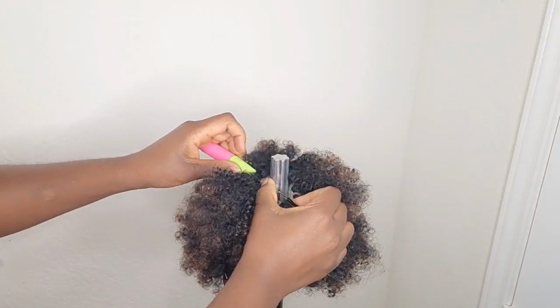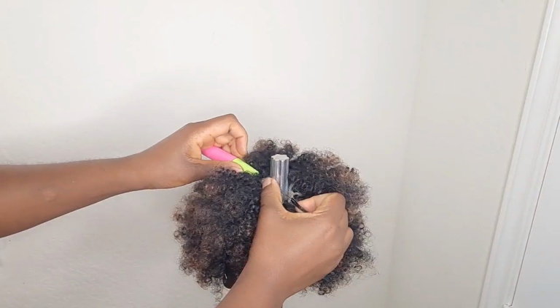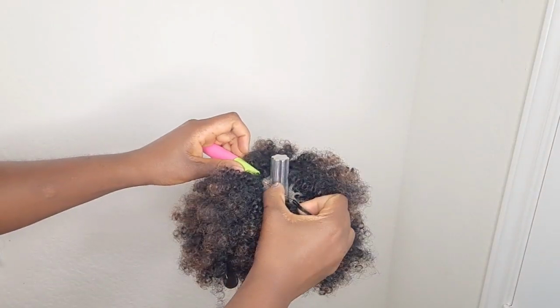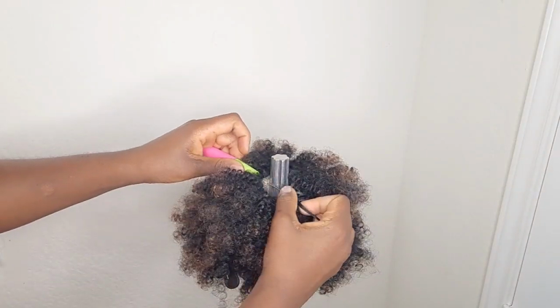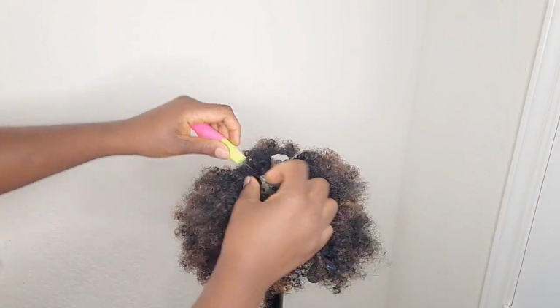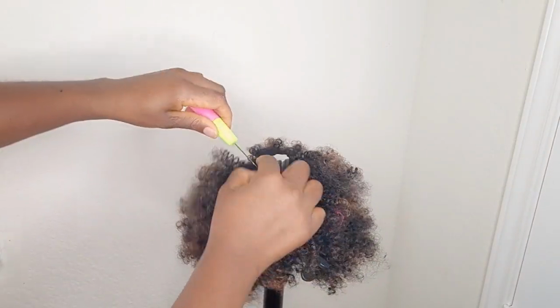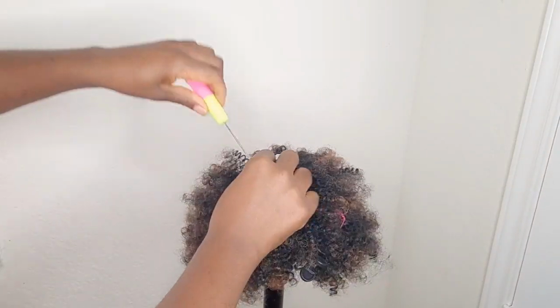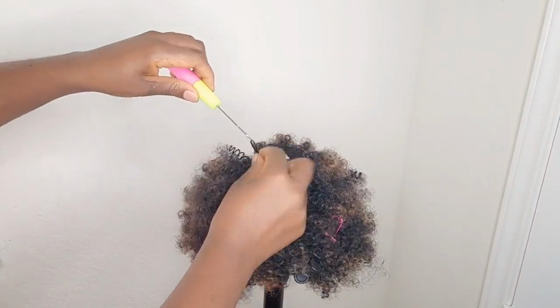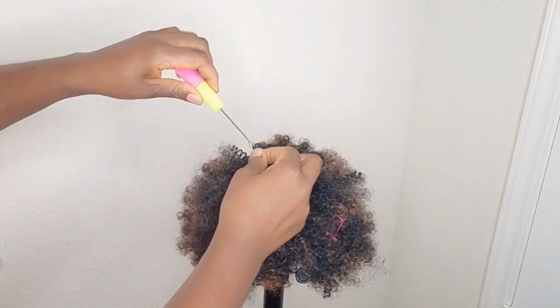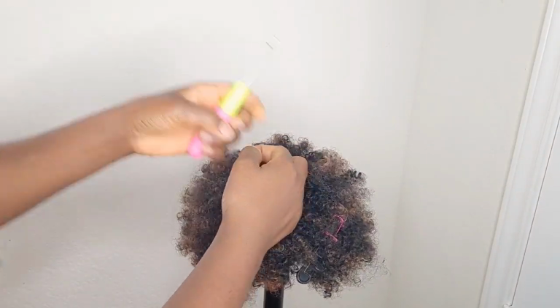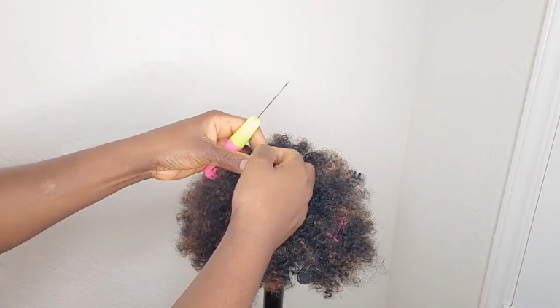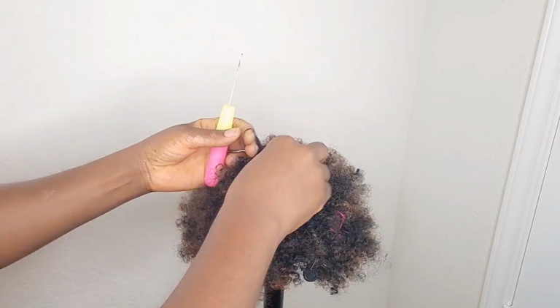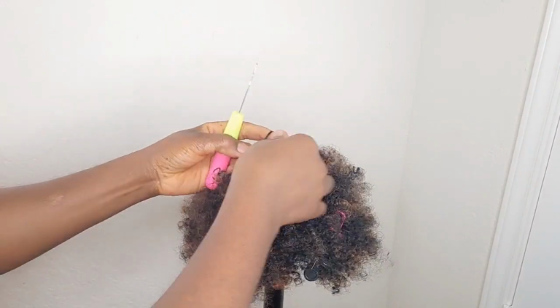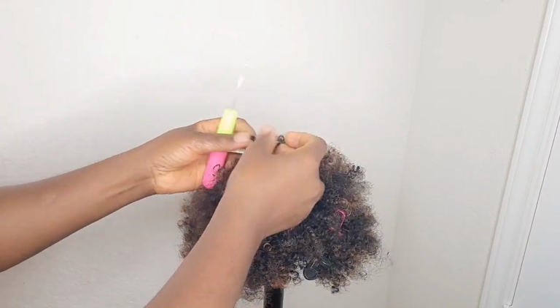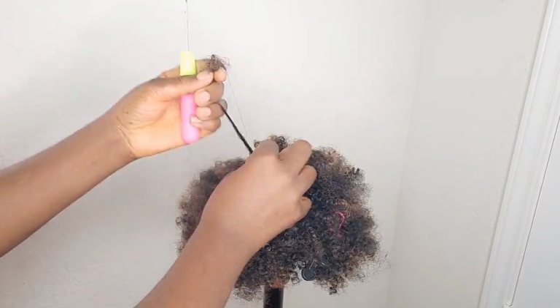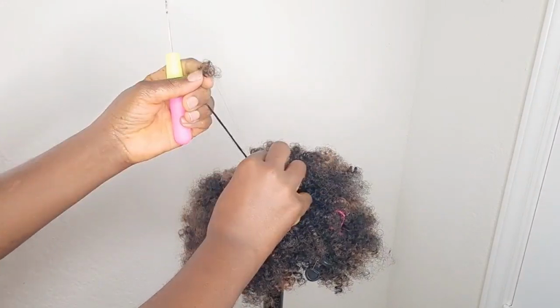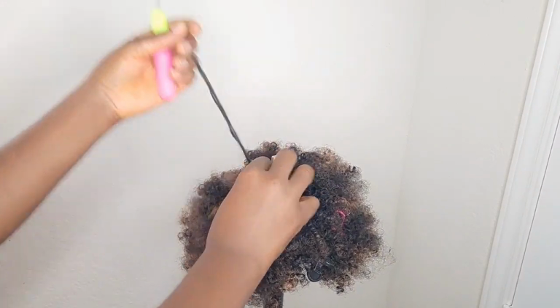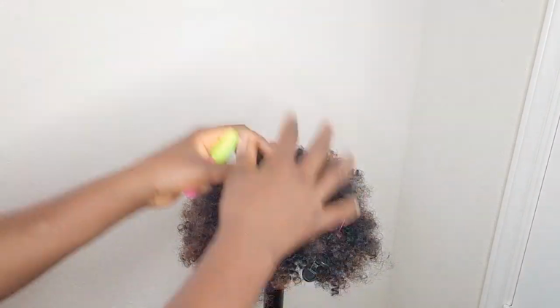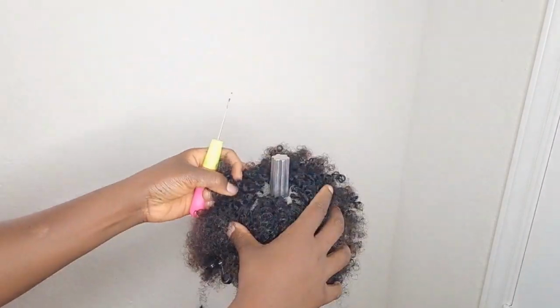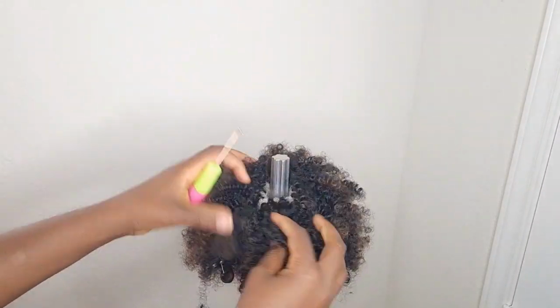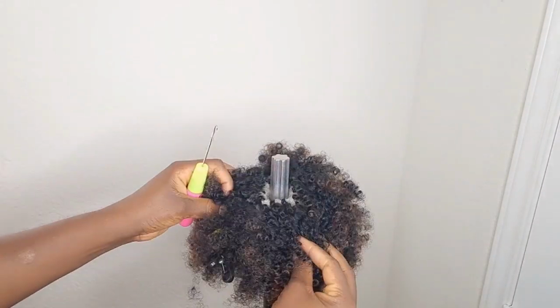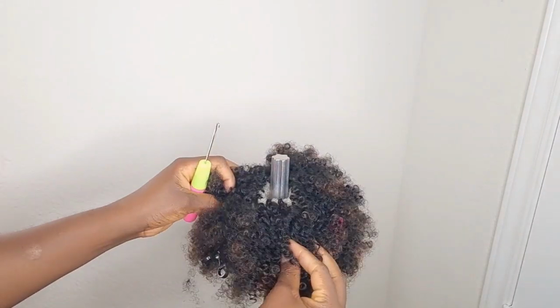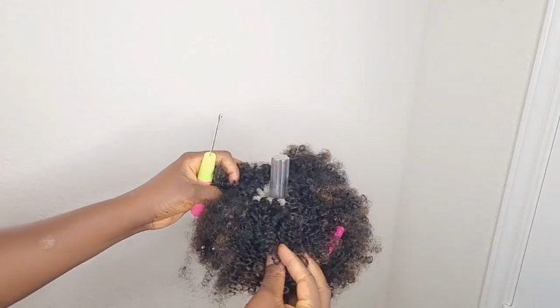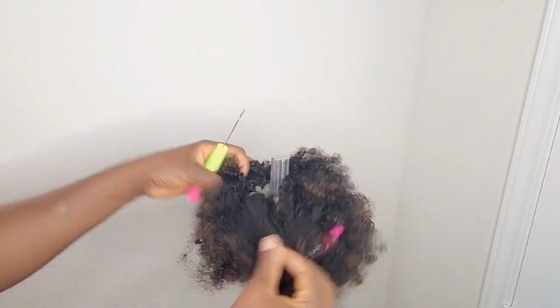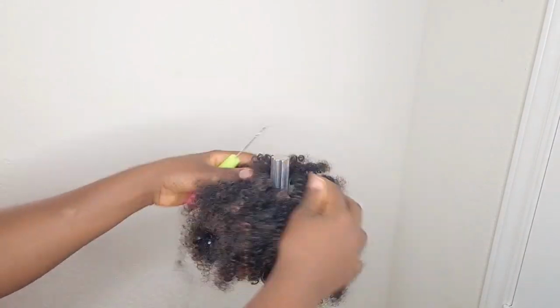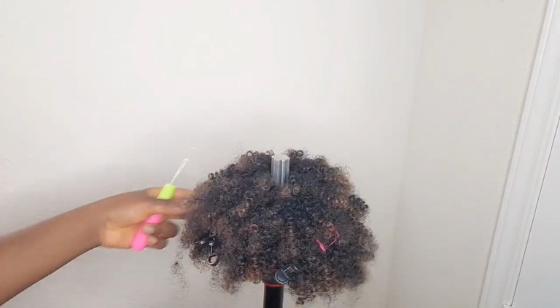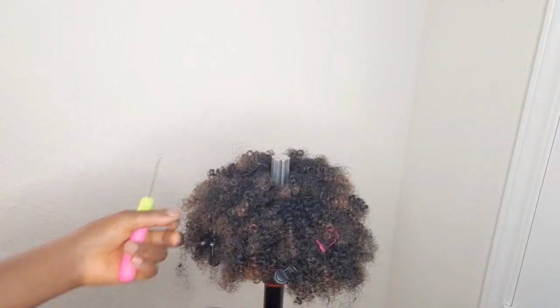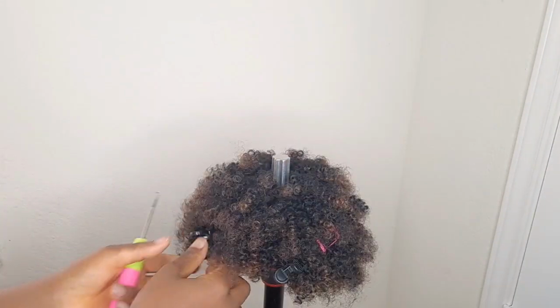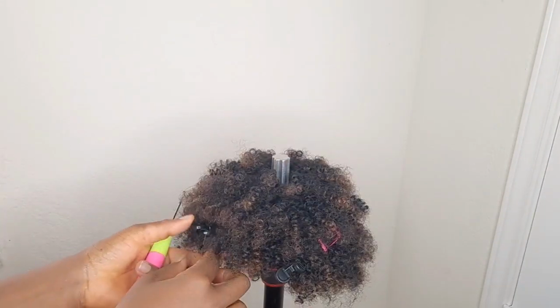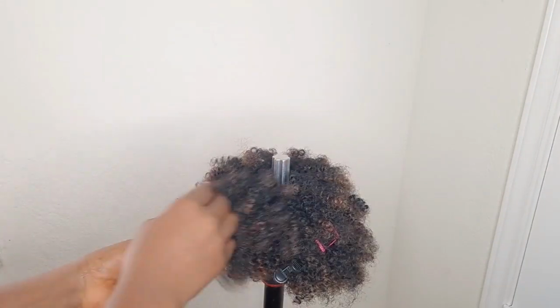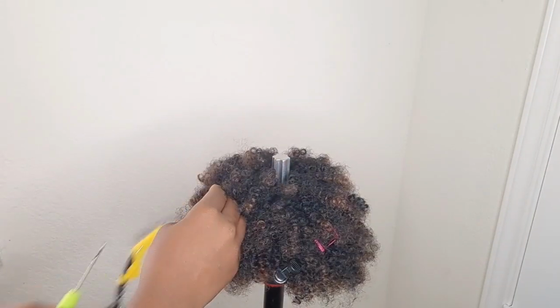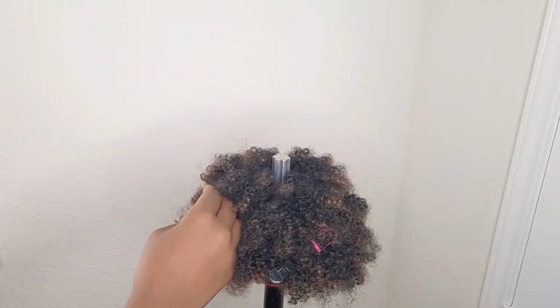Remember guys to crochet the hair close to each other to make it full, and also for your bun to be invisible.